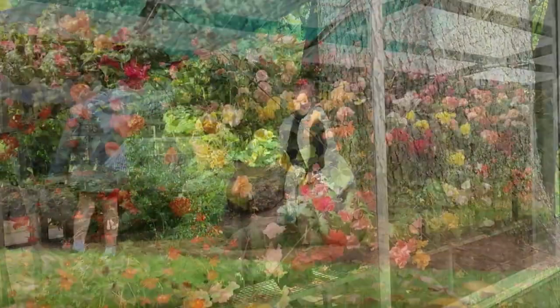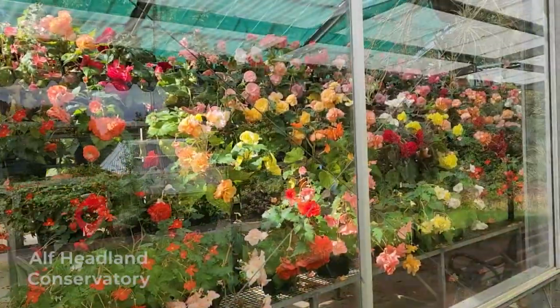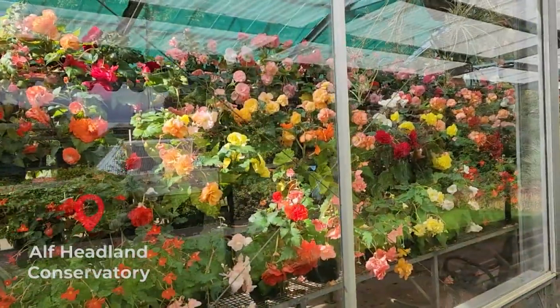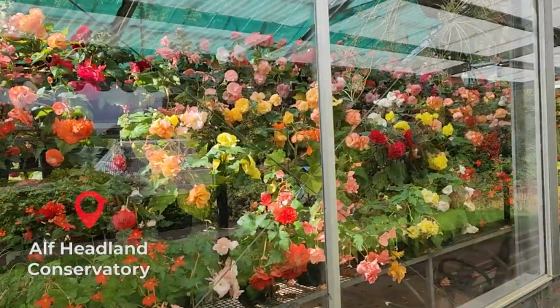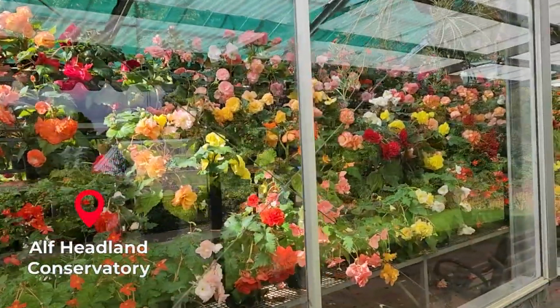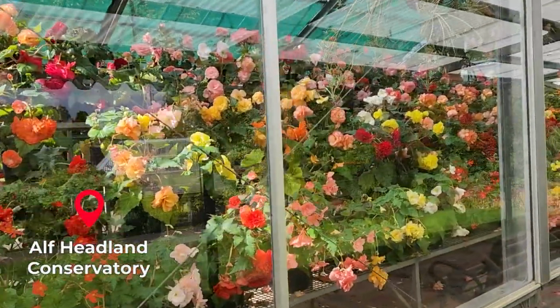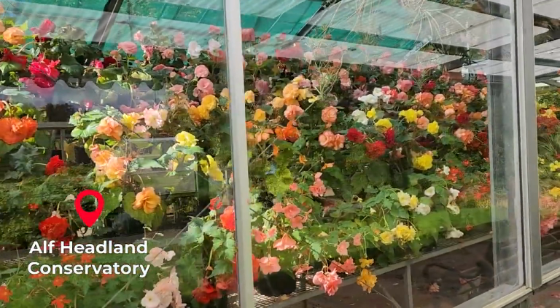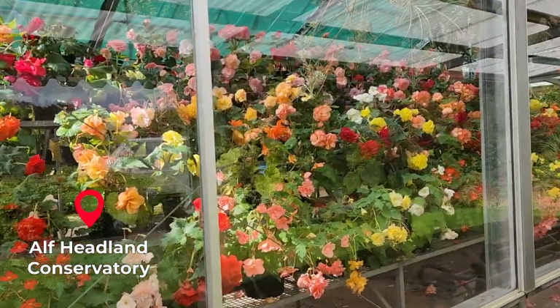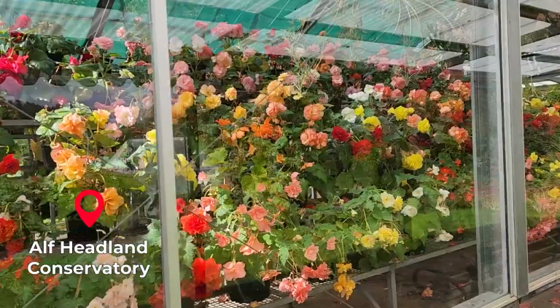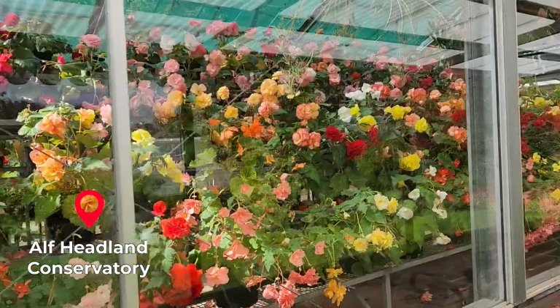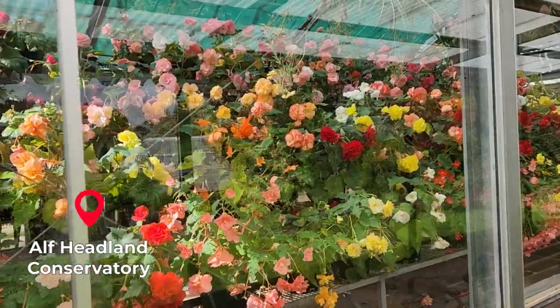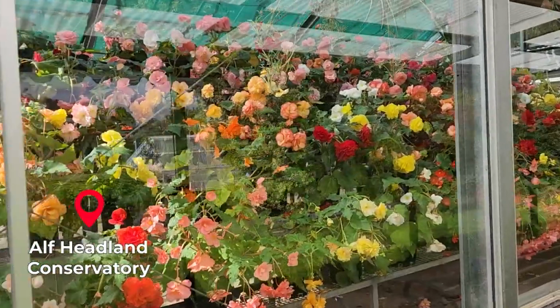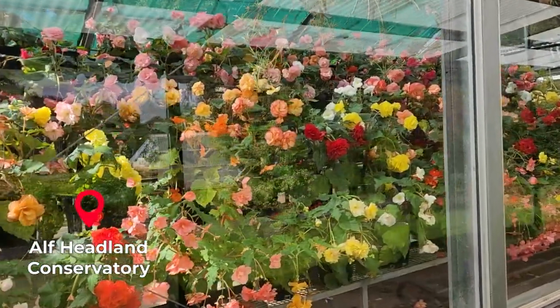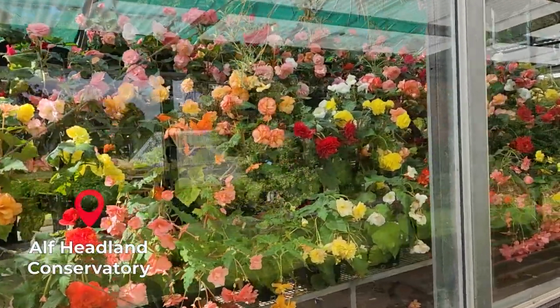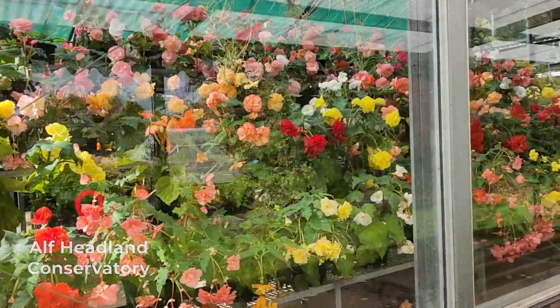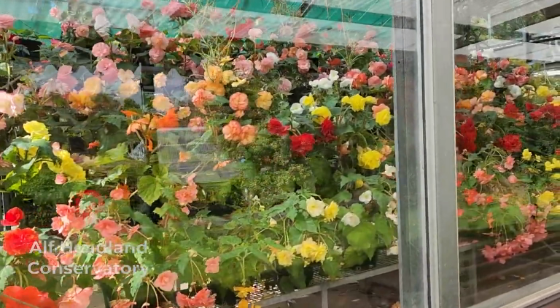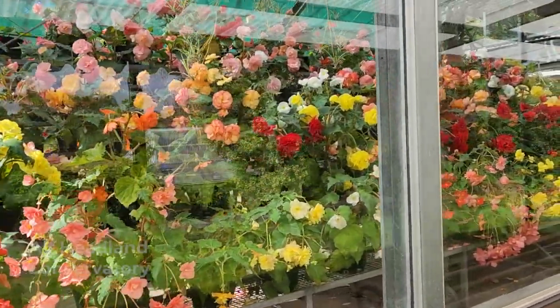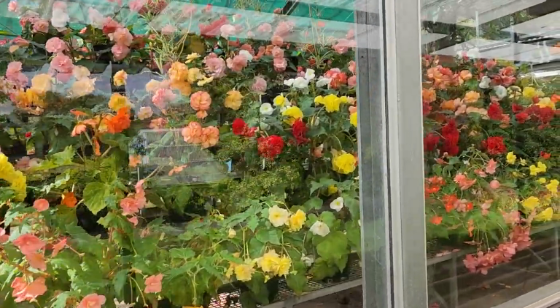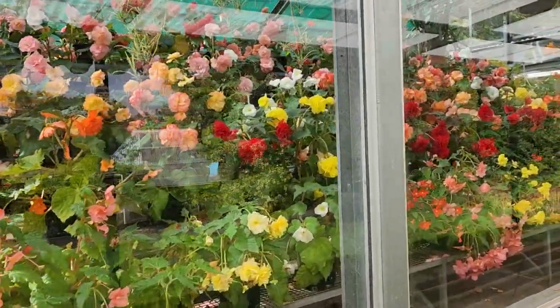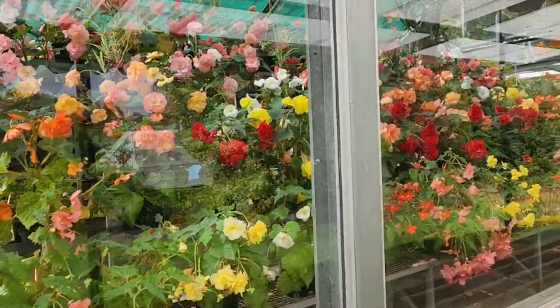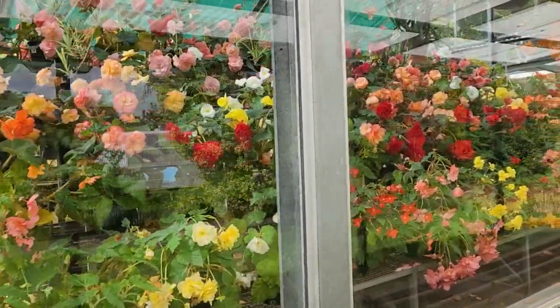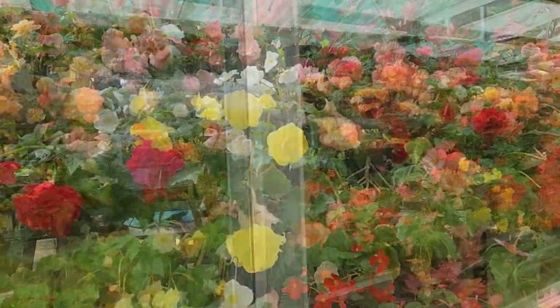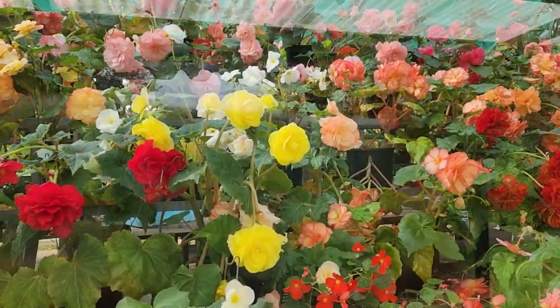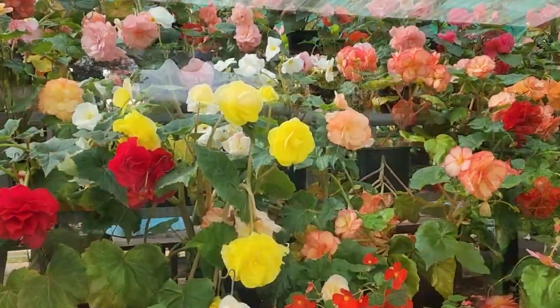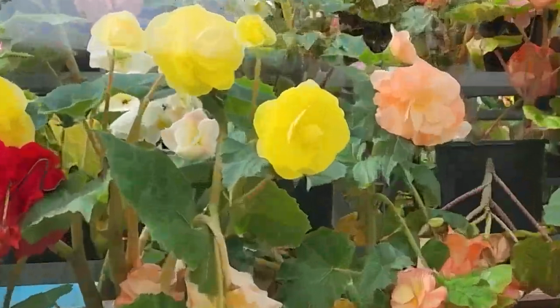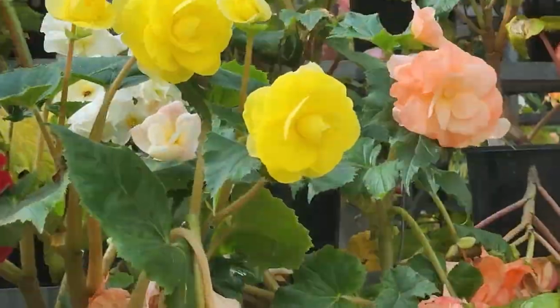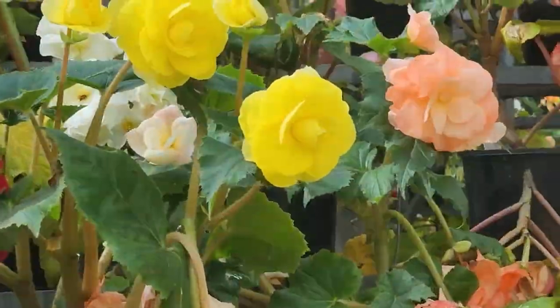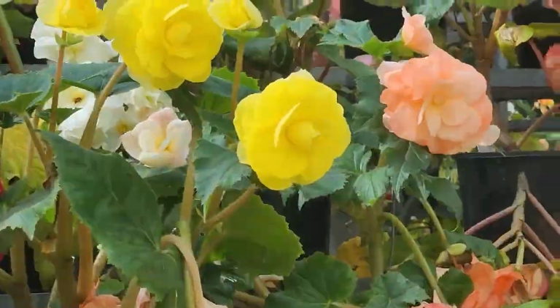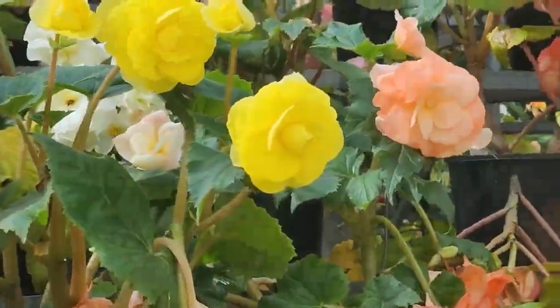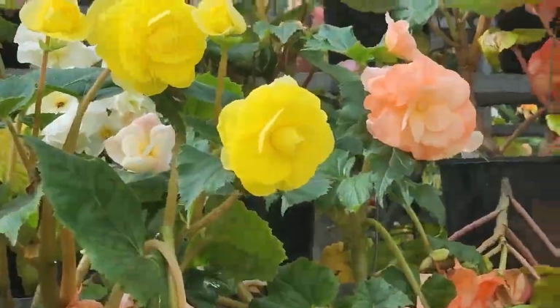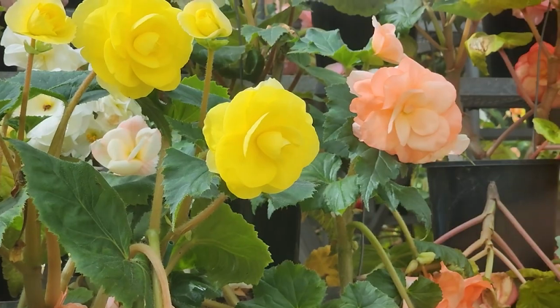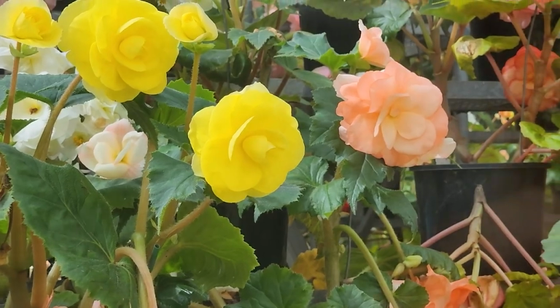We walked around Wombat Hill Botanical Gardens and we had lunch at Wombat Hill House.